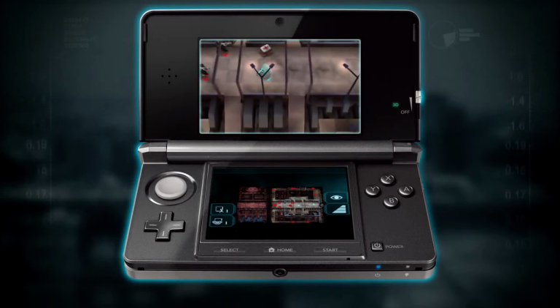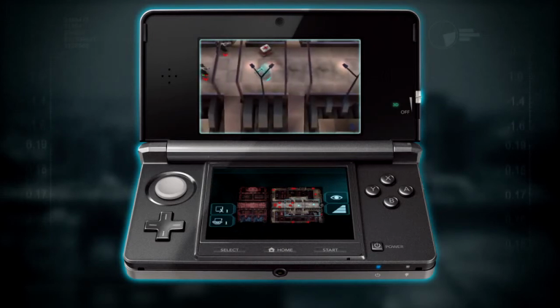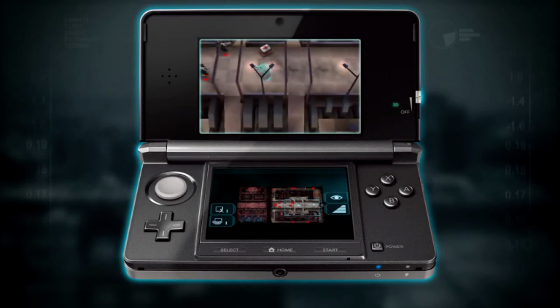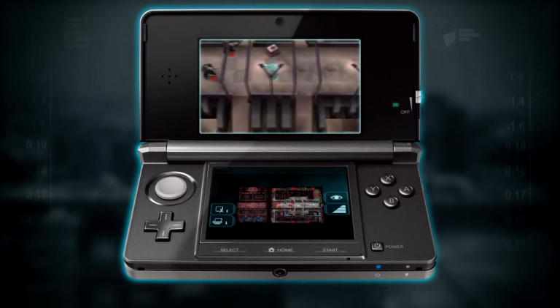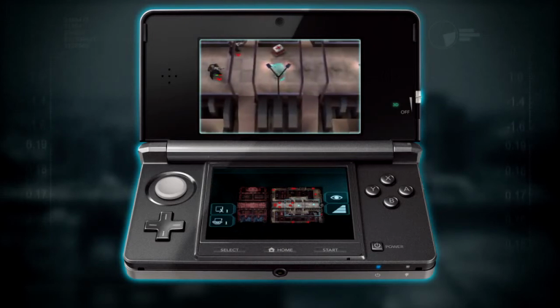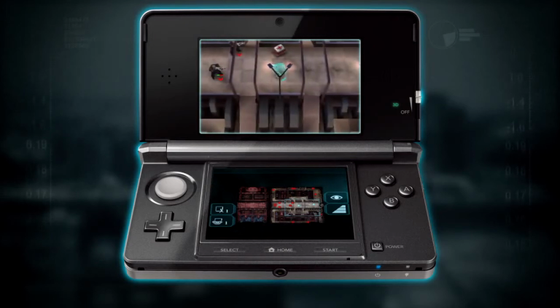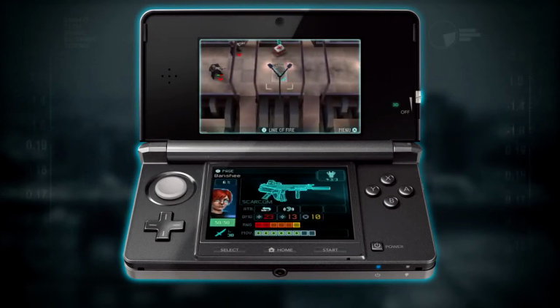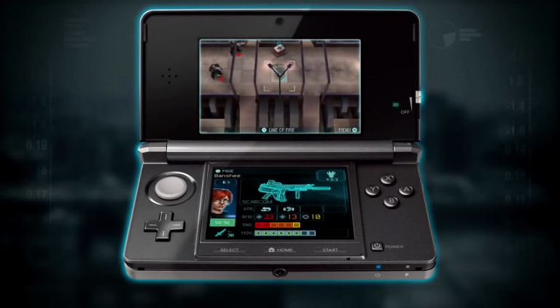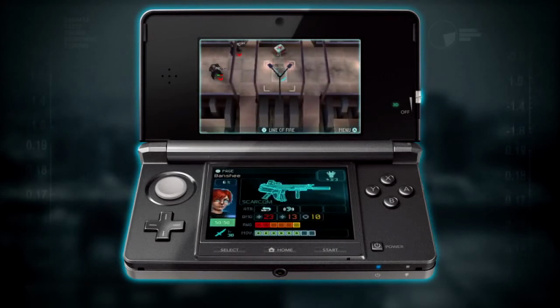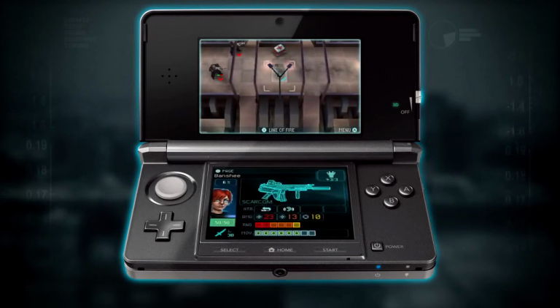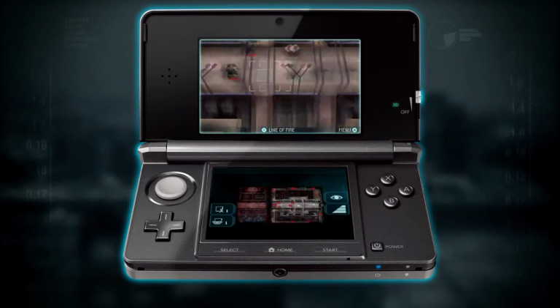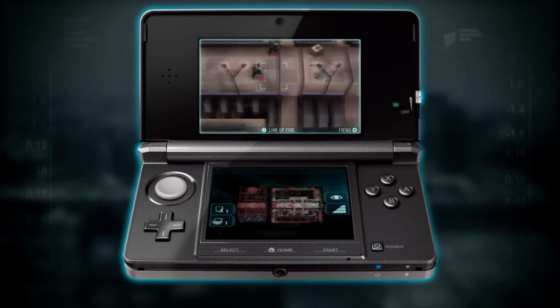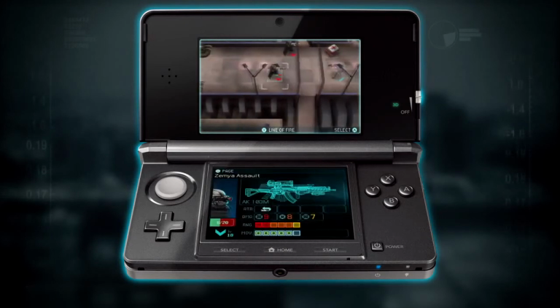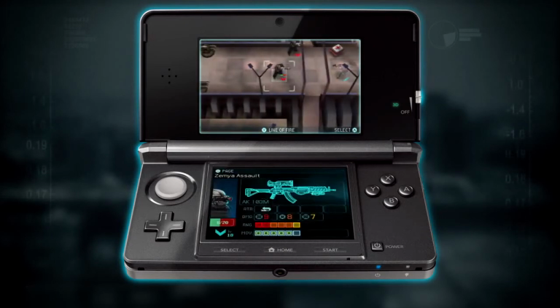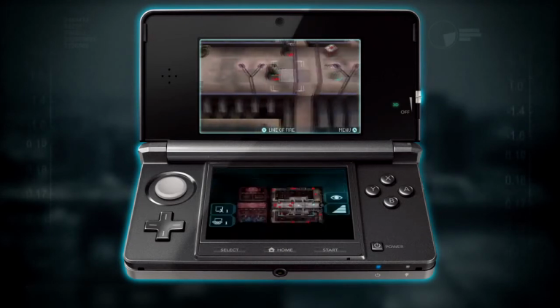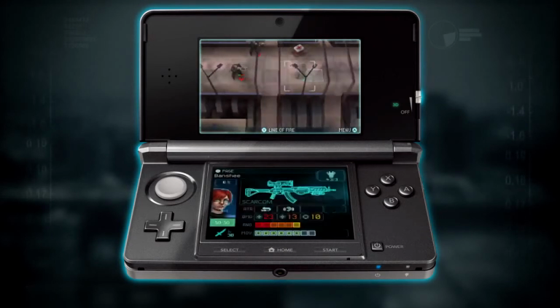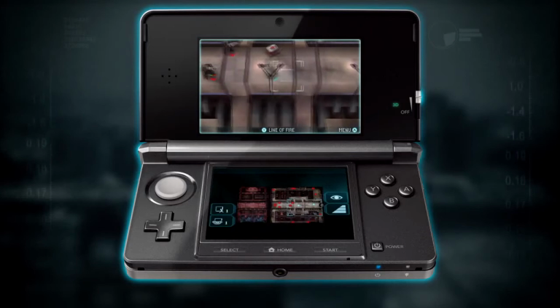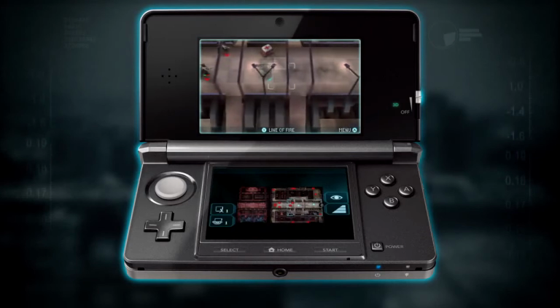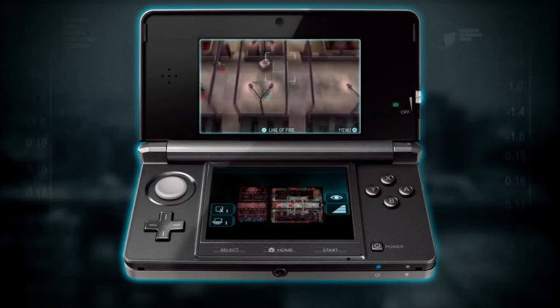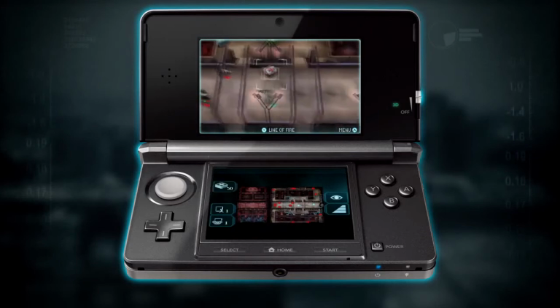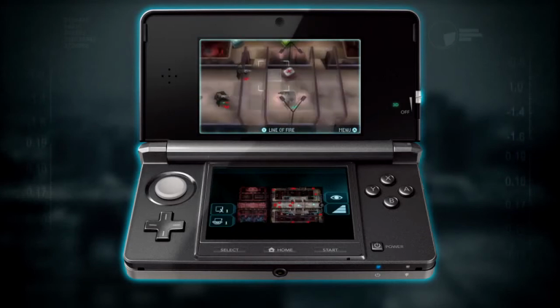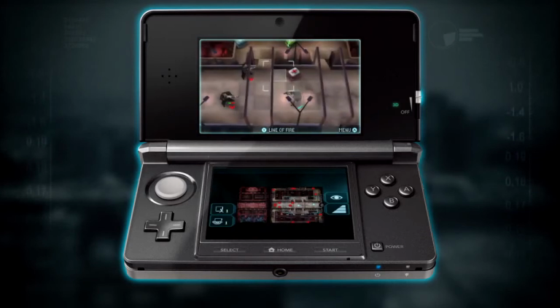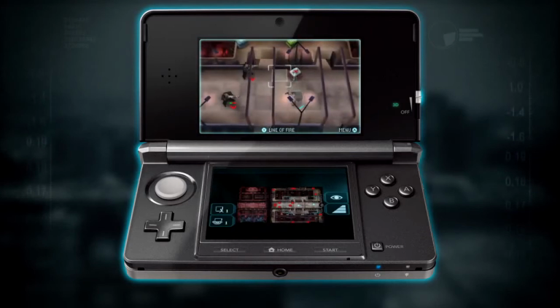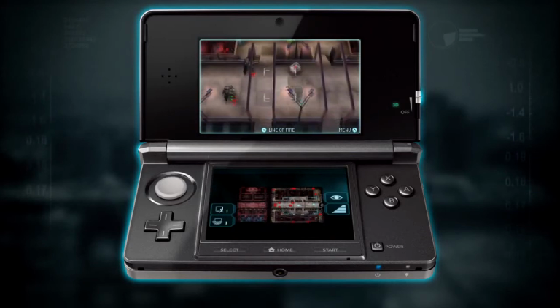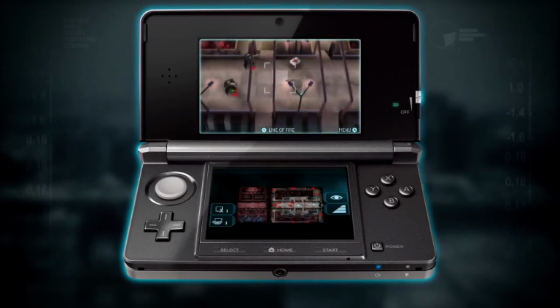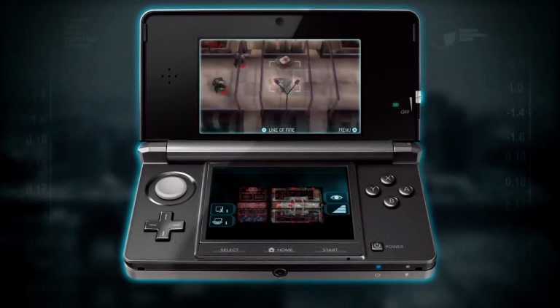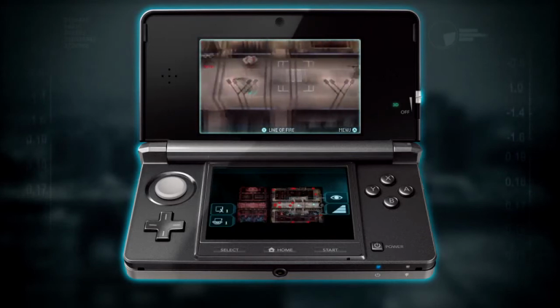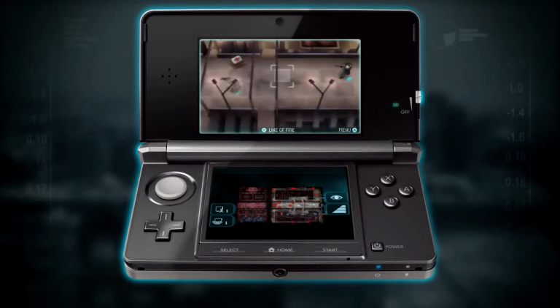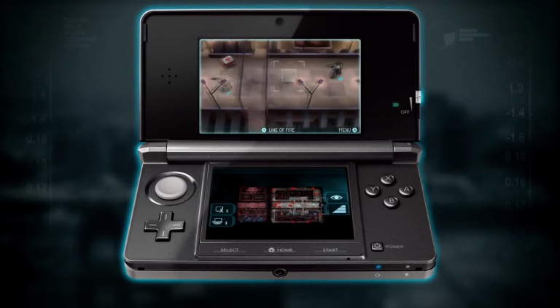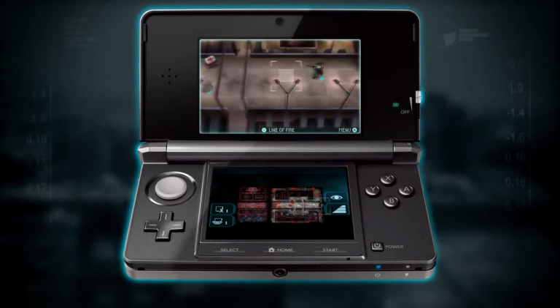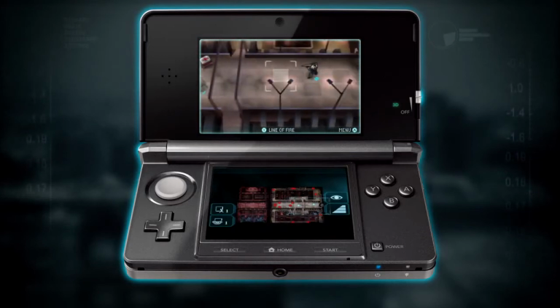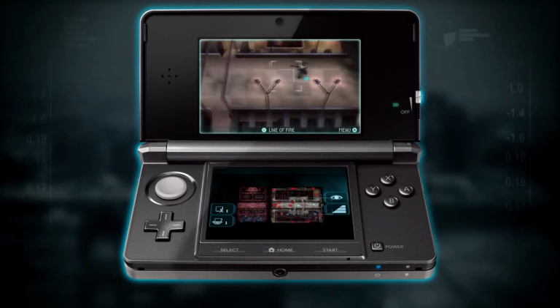He's taking 12 hit points of damage — he's half dead. Banshee has finished moving, so I'm going to move over and select Duke.